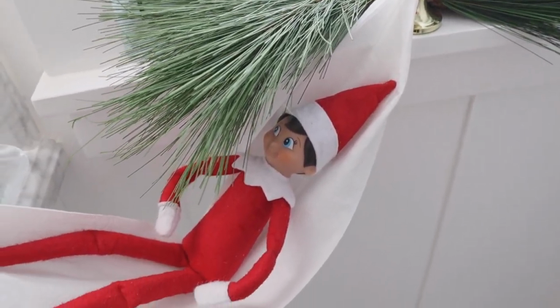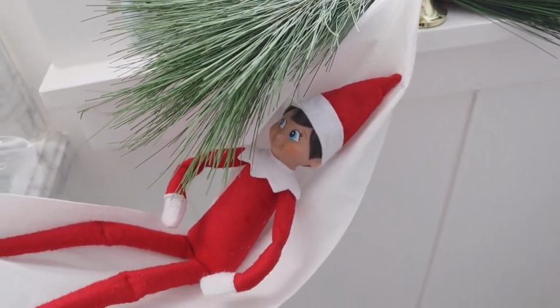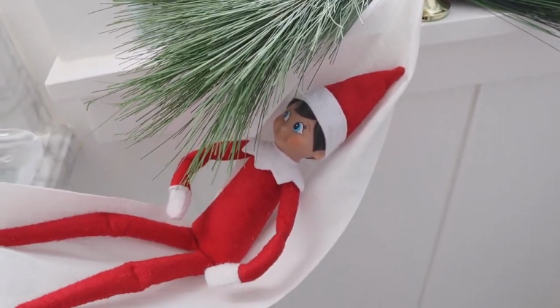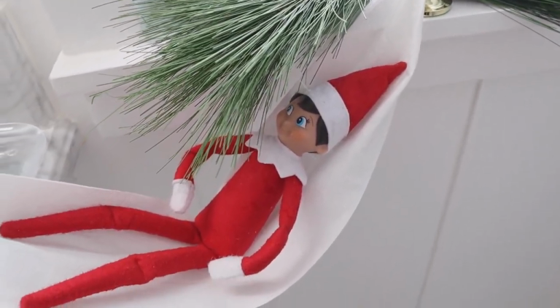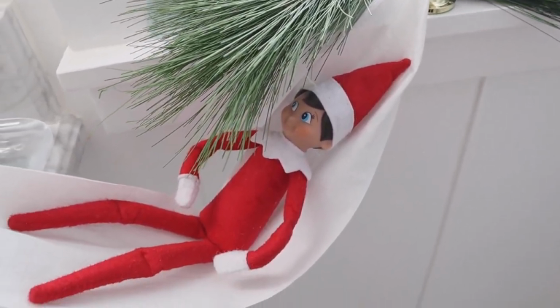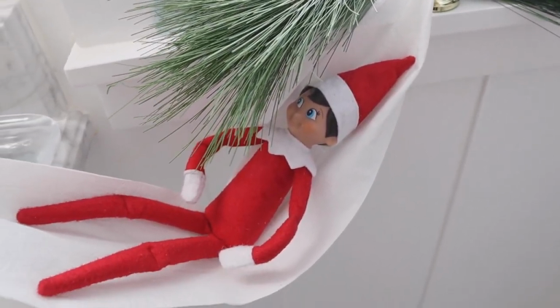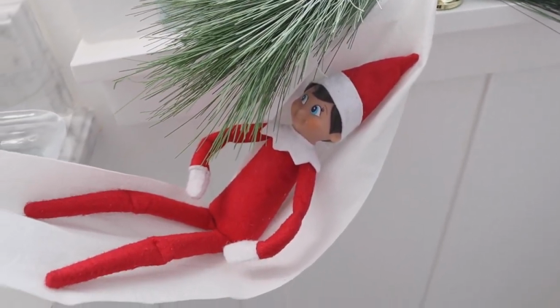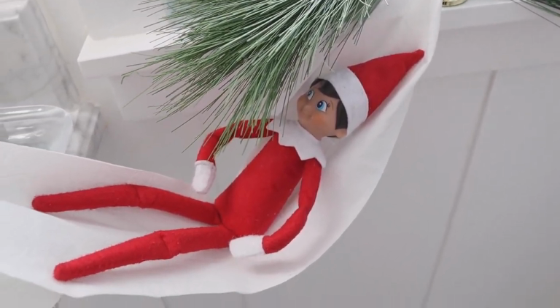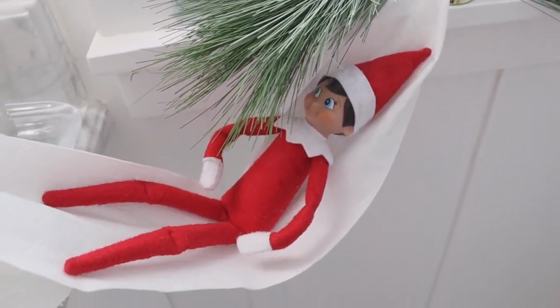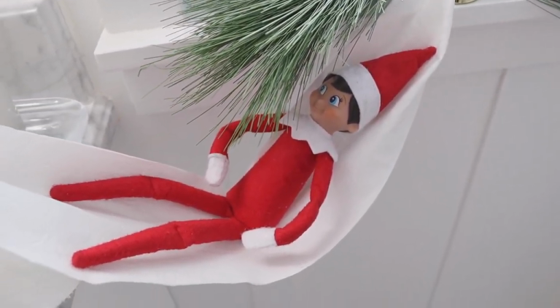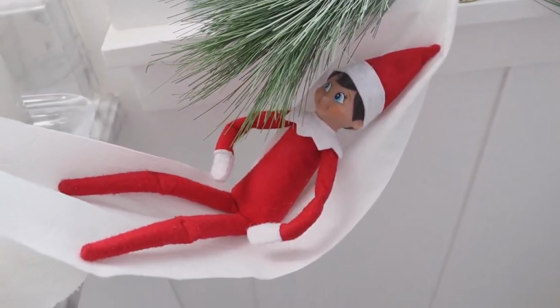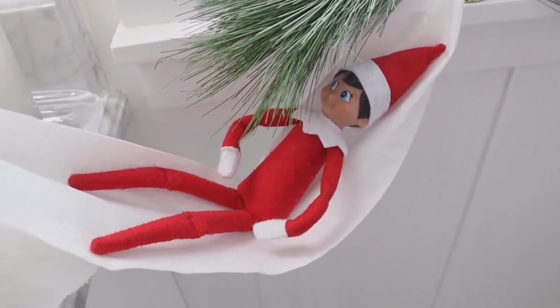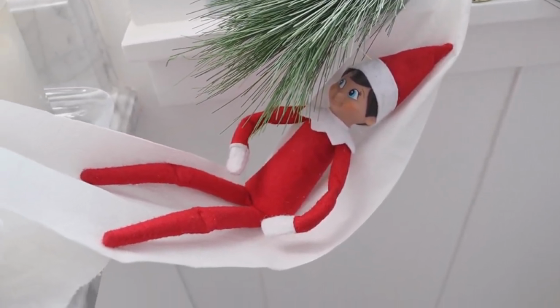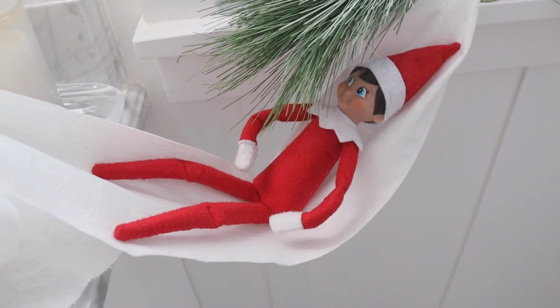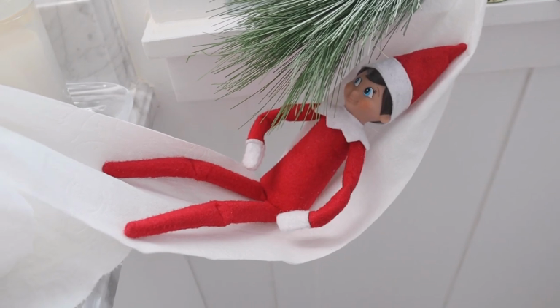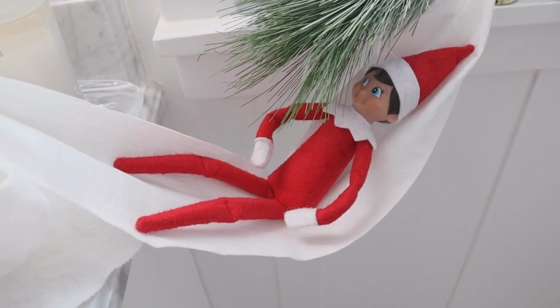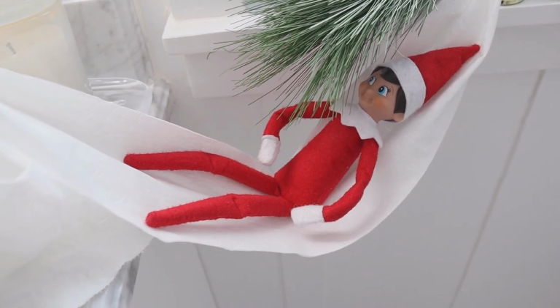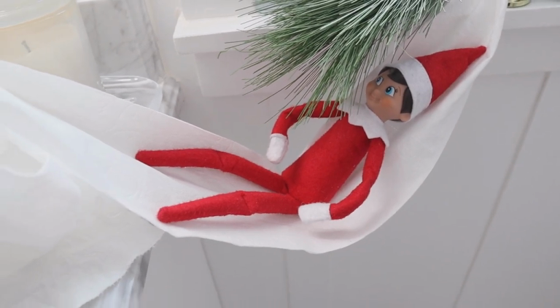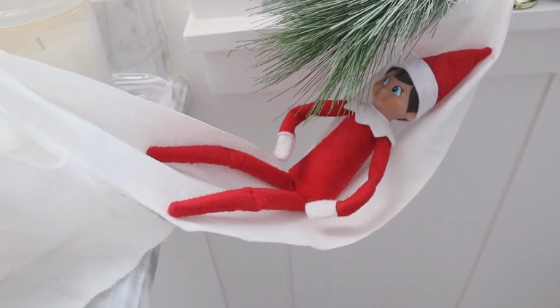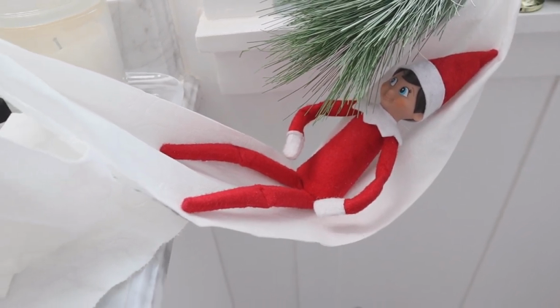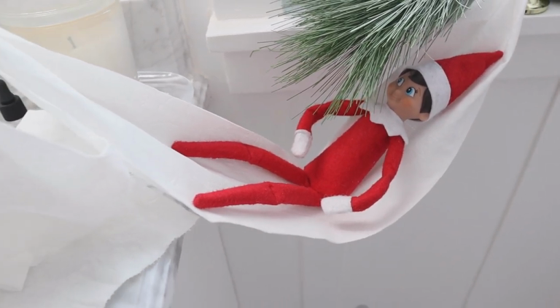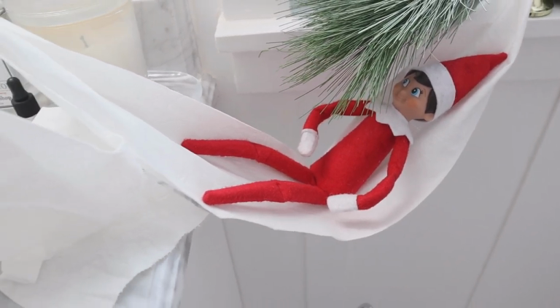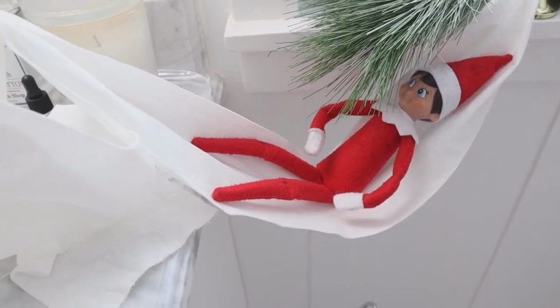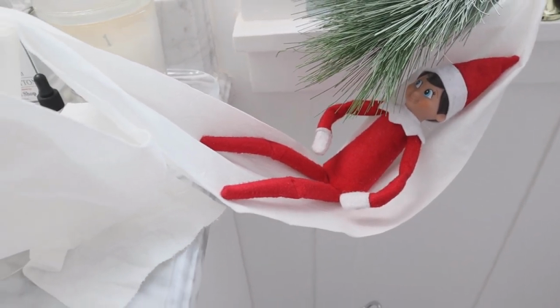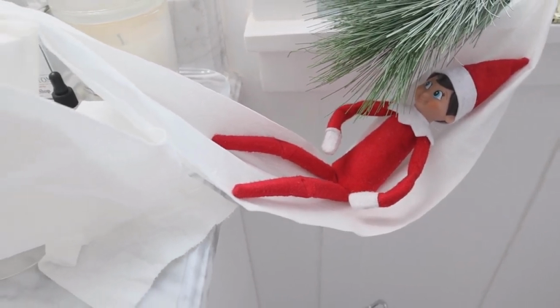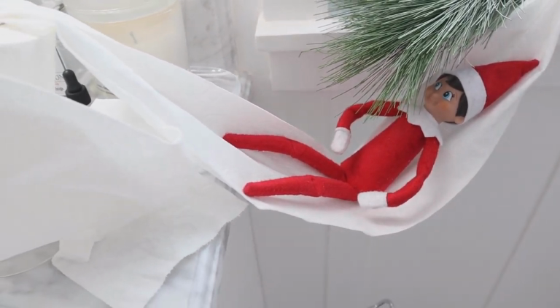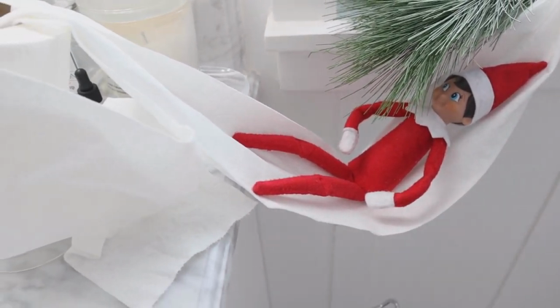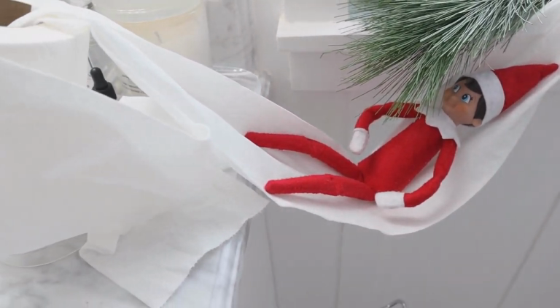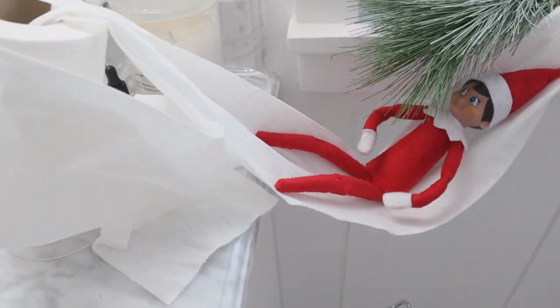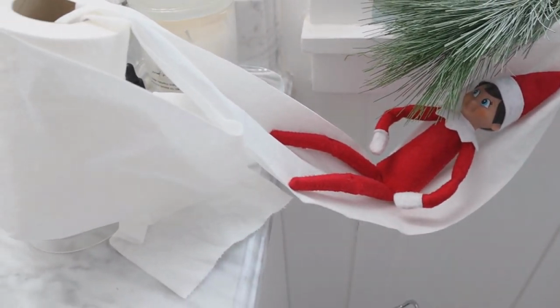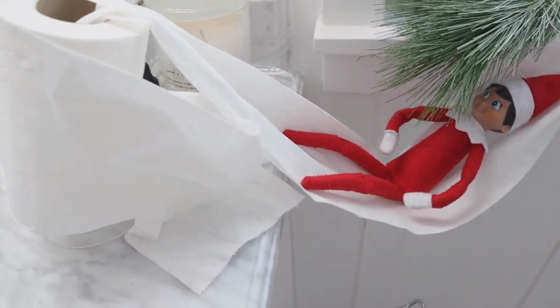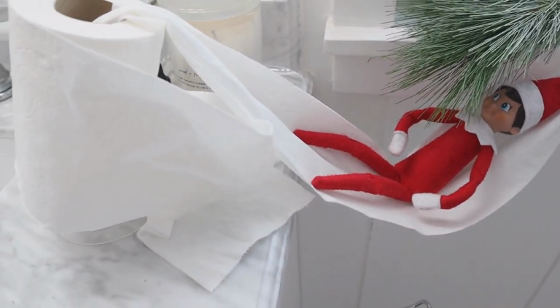As I've said, our cute little guy's name is Buddy, but I would love to hear what your elf's name is. You can leave those down in the comments below.